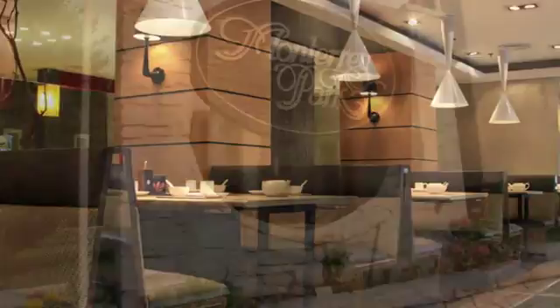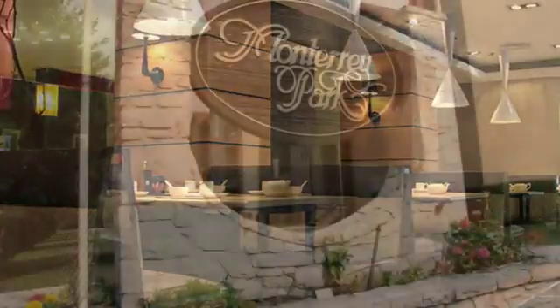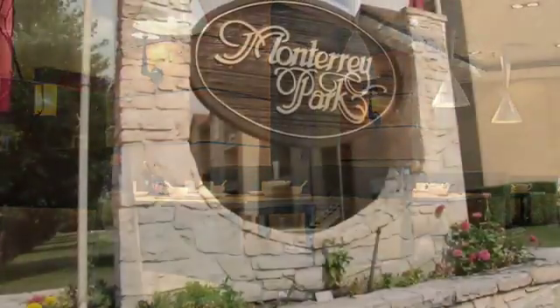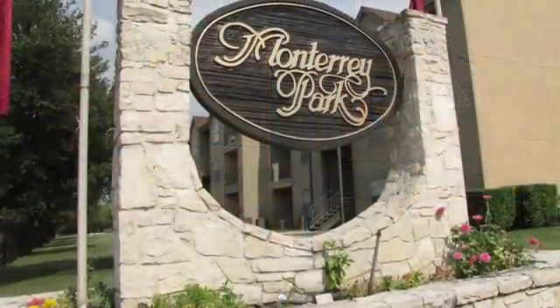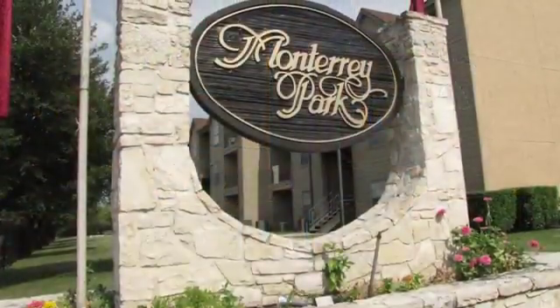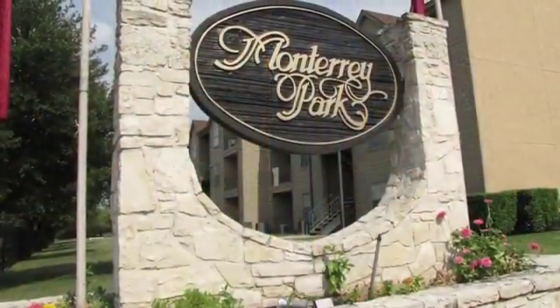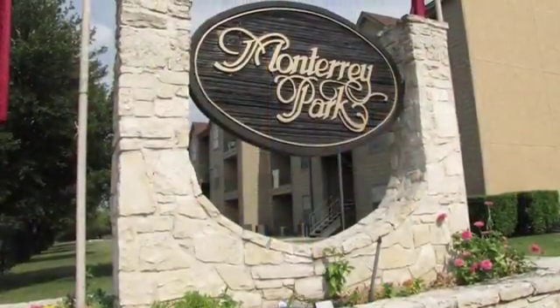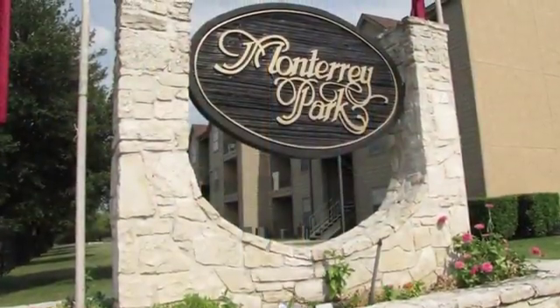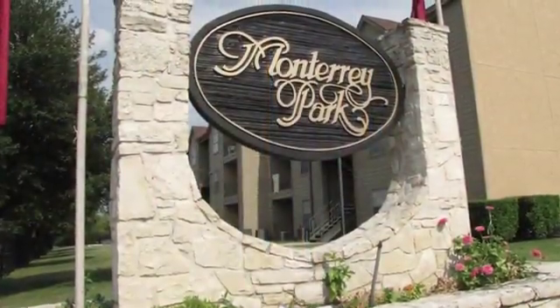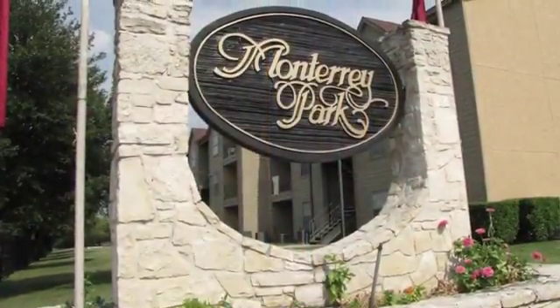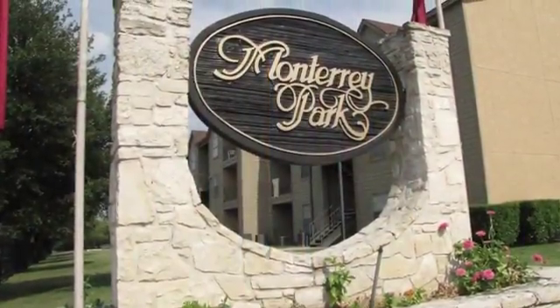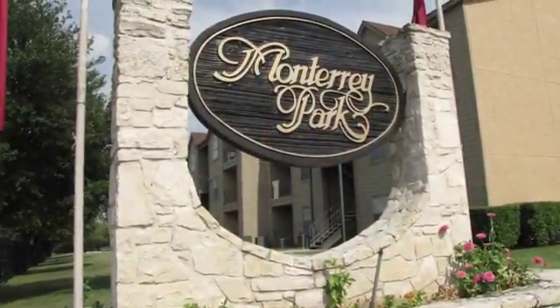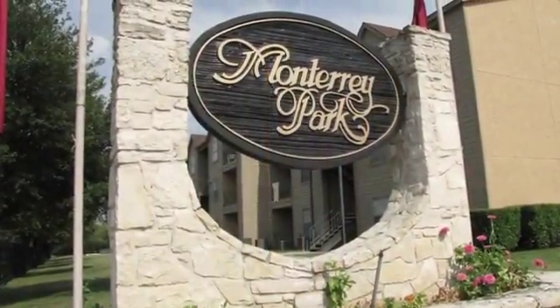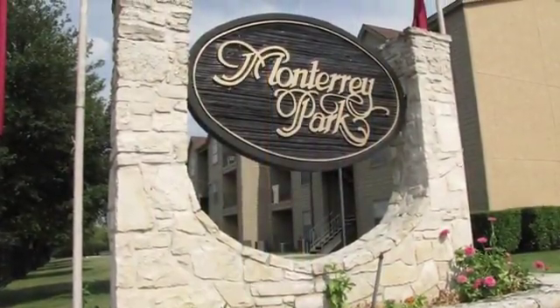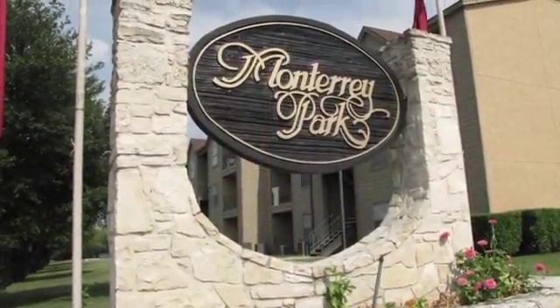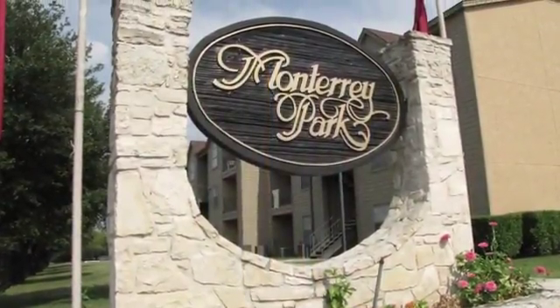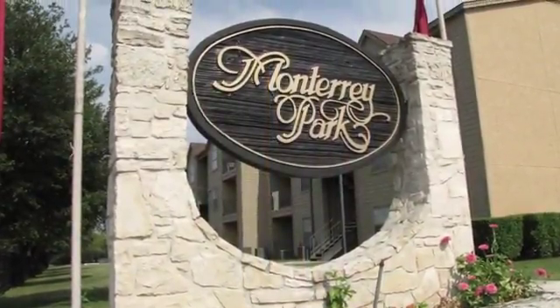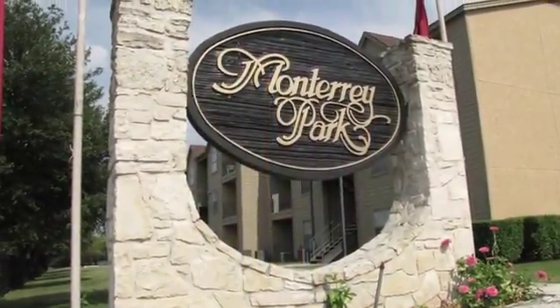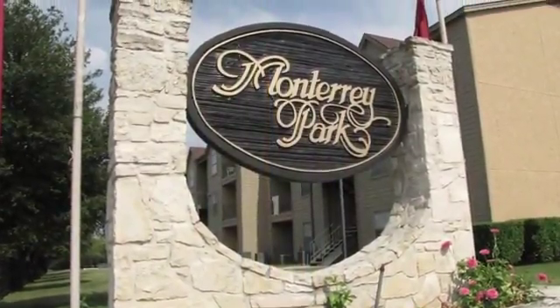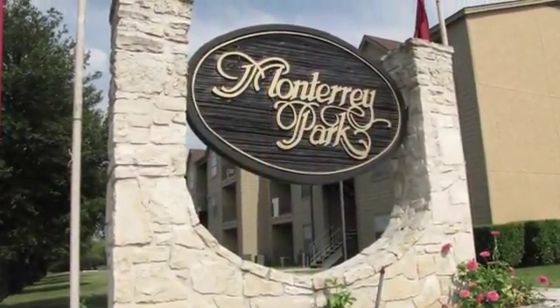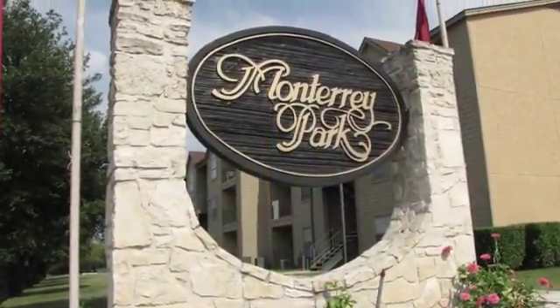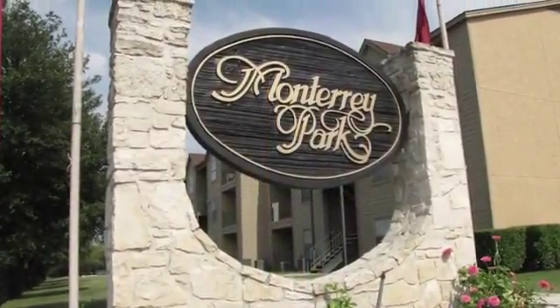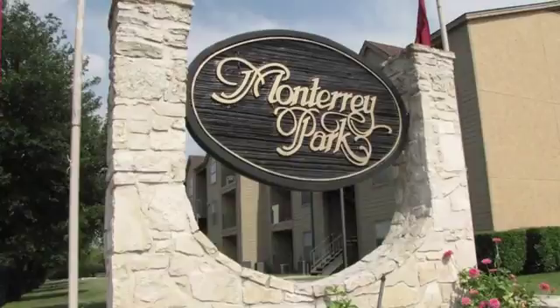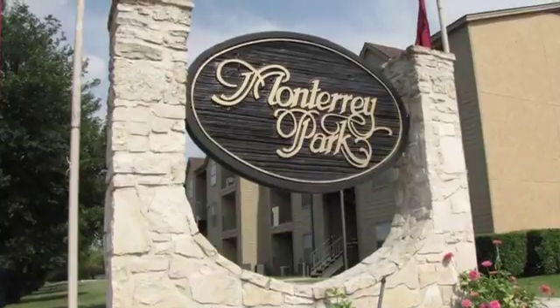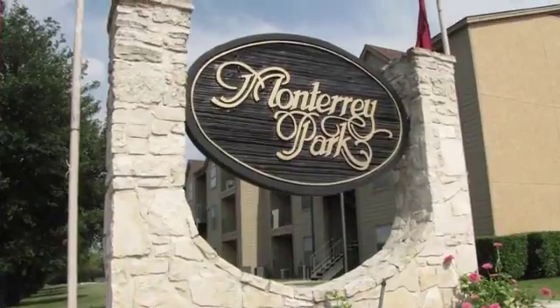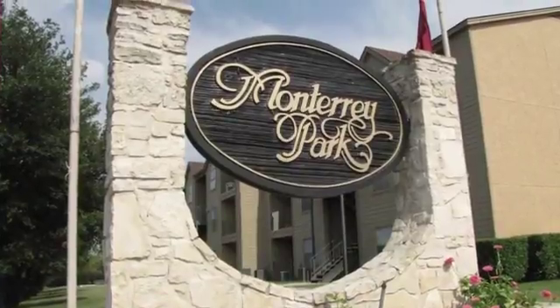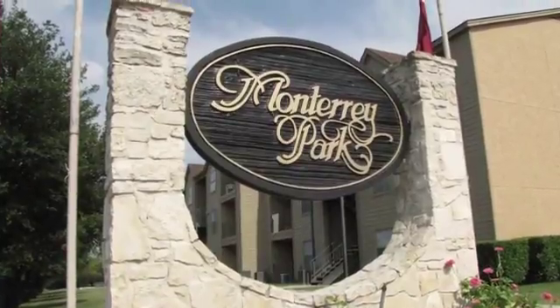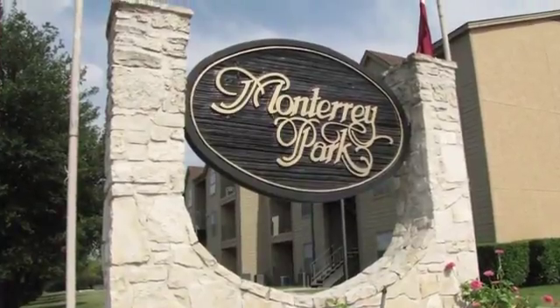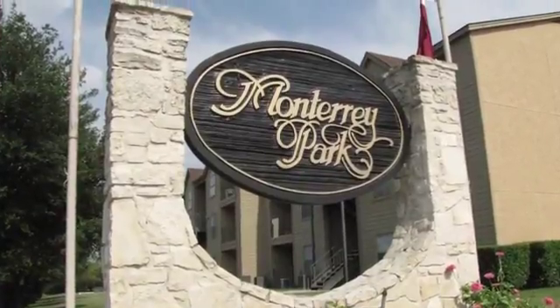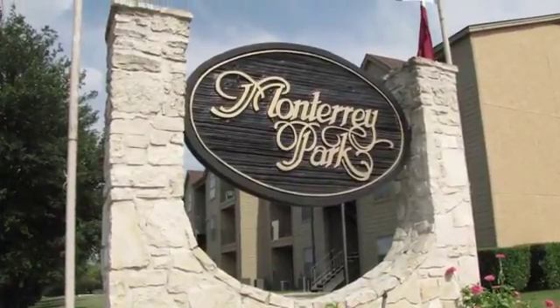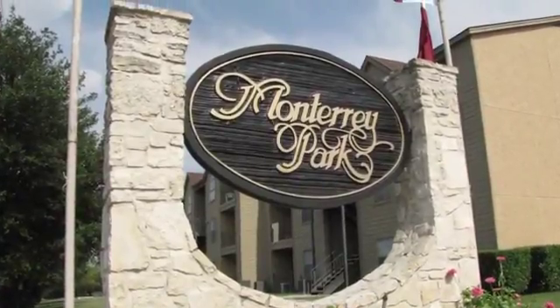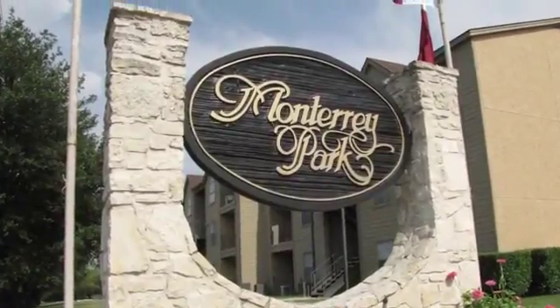If you're planning a move, be sure to see what Monterey Park in San Antonio has to offer. Call or stop by soon and take a tour.